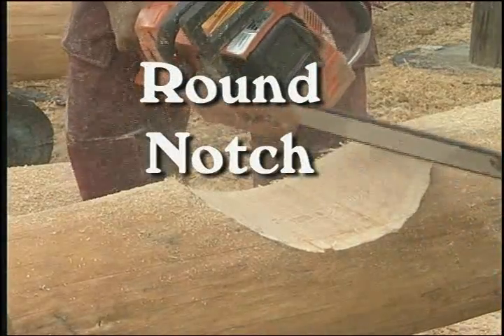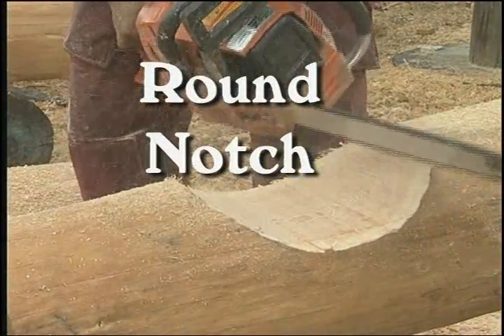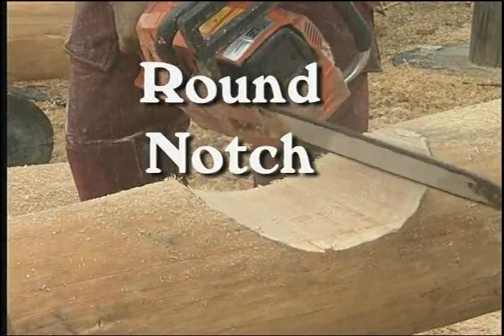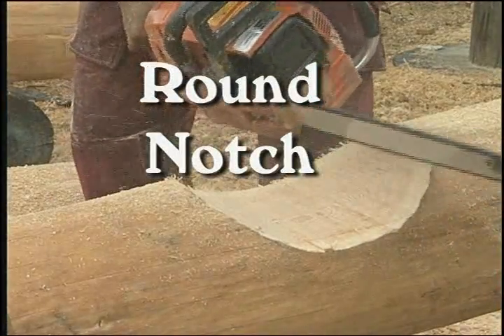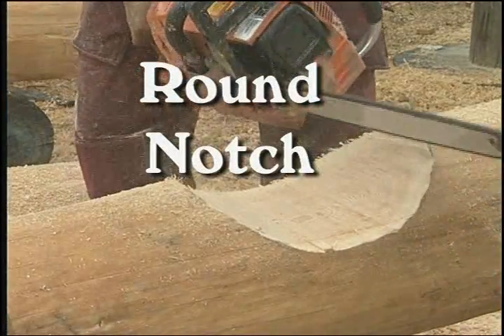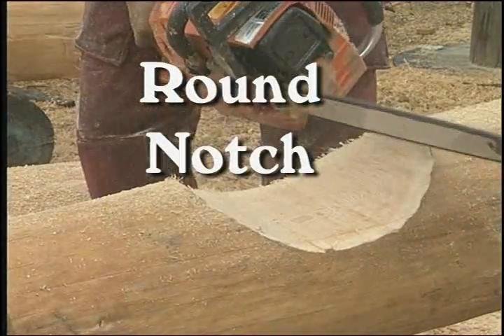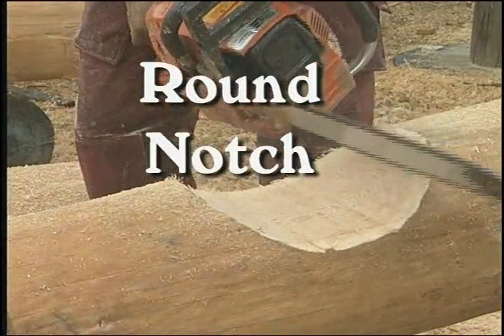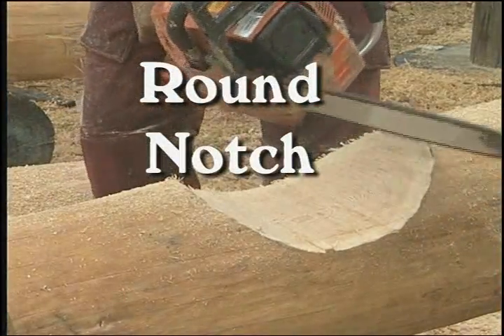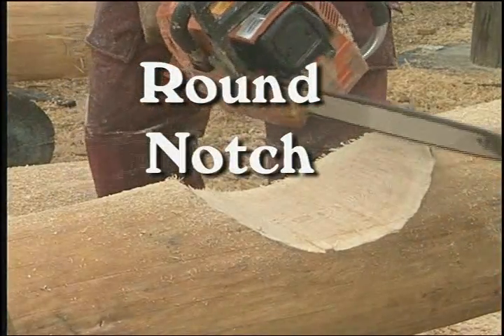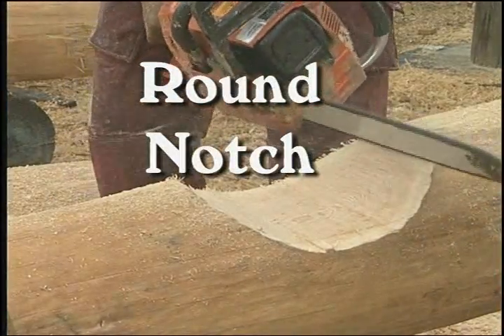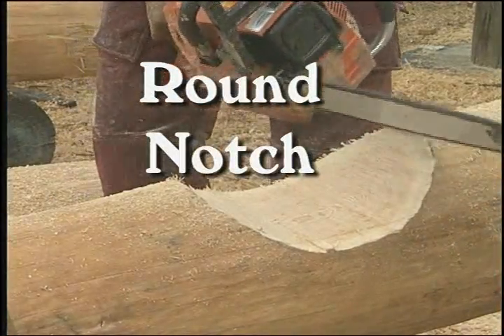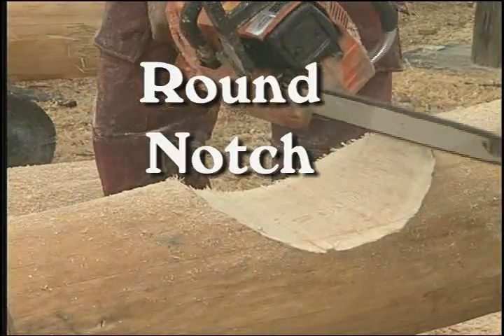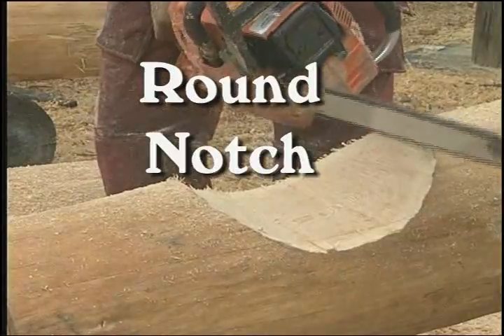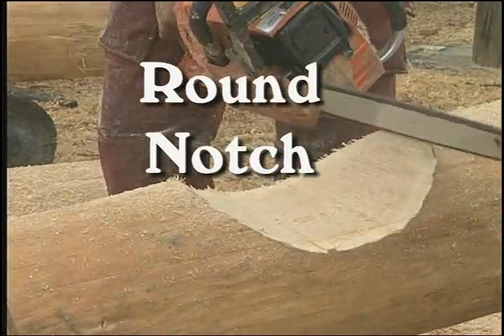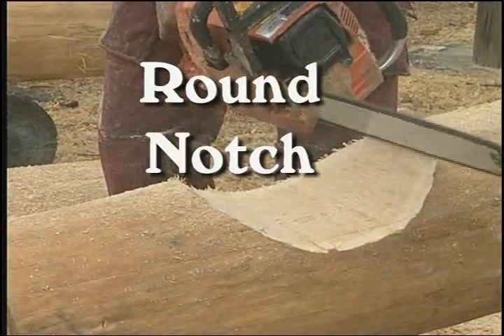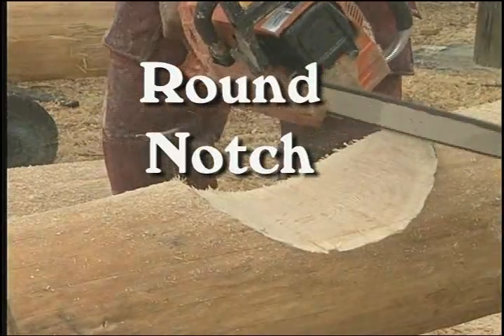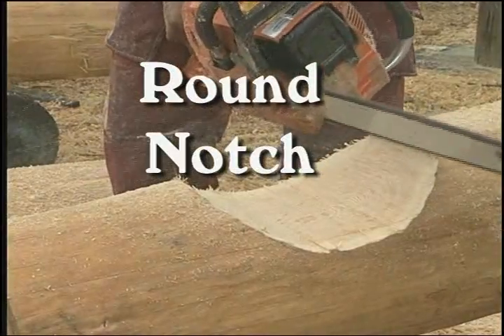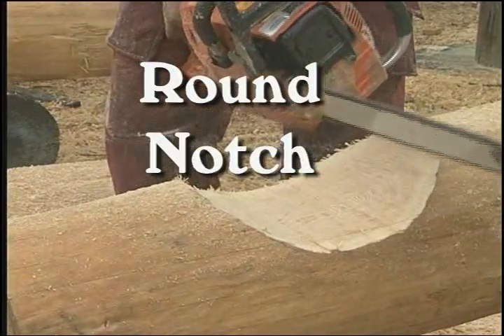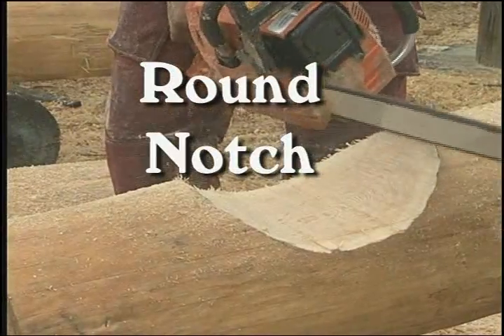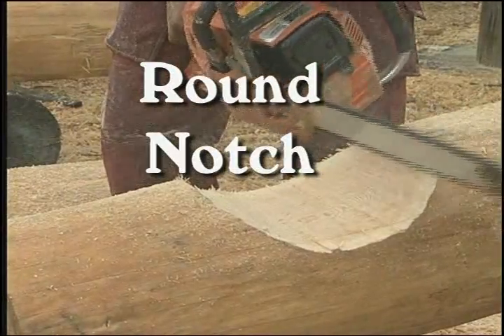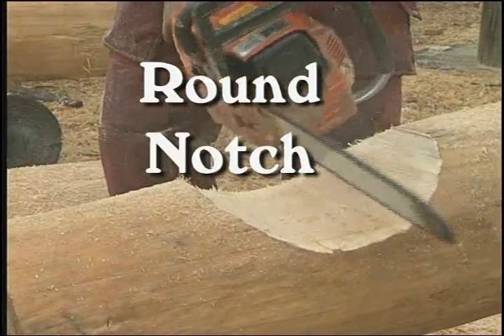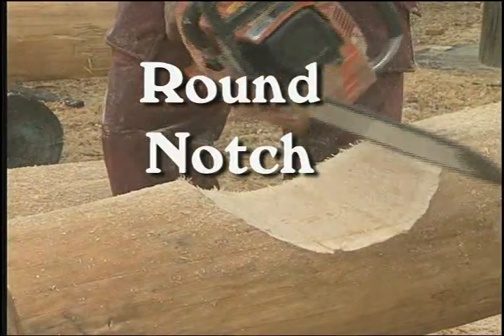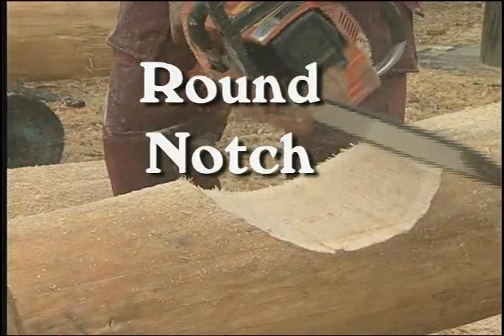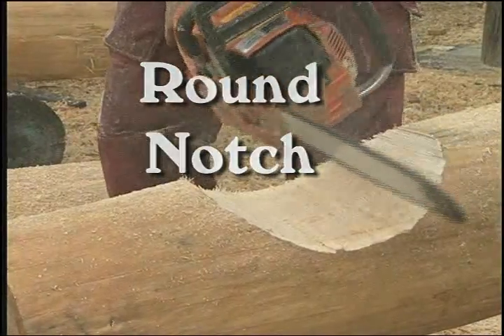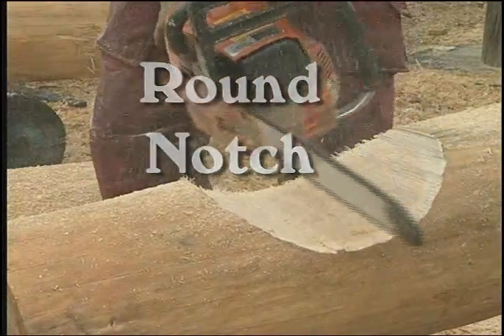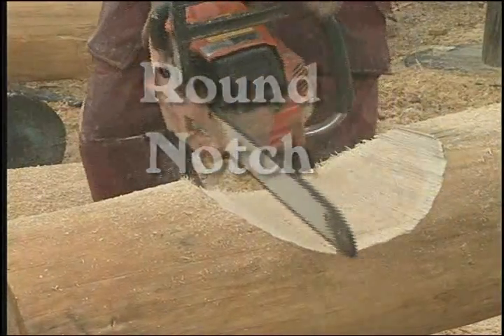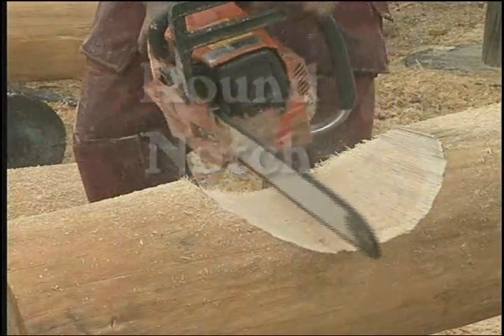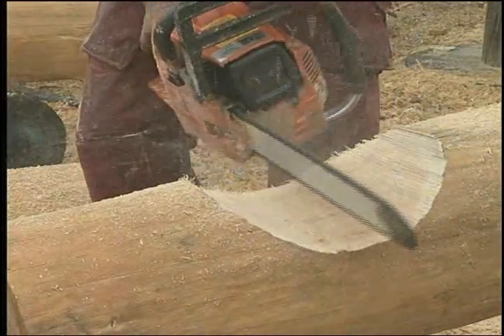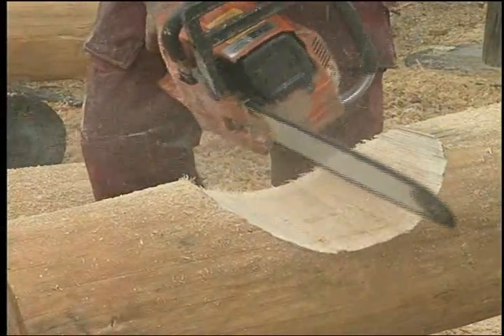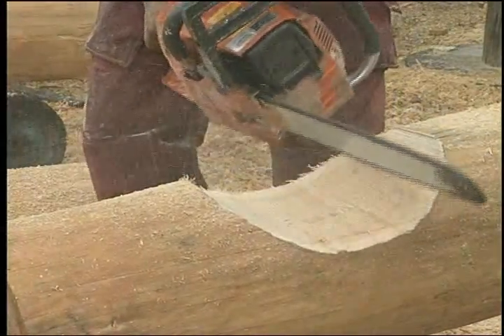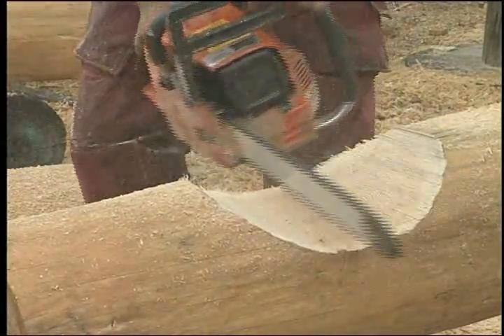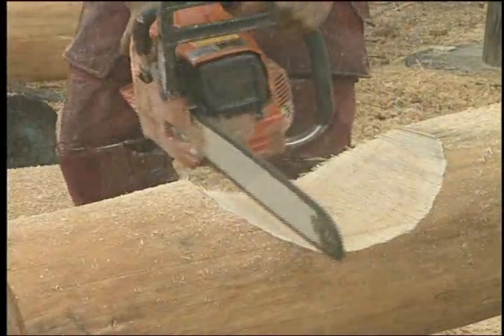A round notch is scribed to fit over a round log in its natural state.